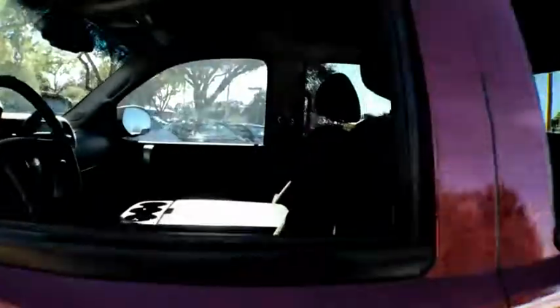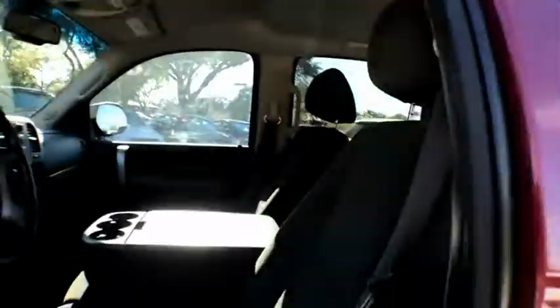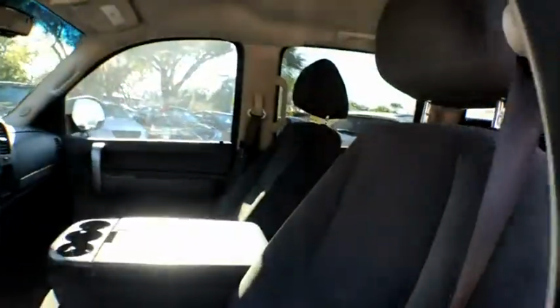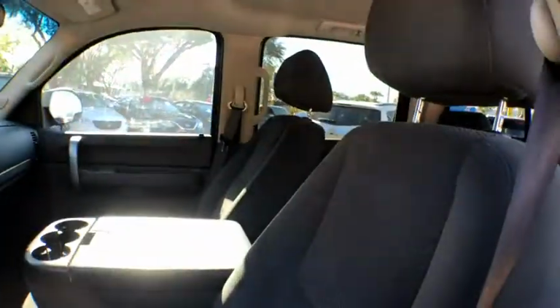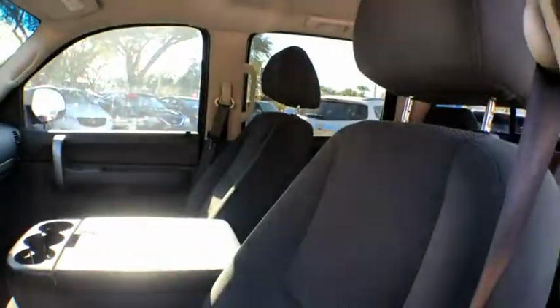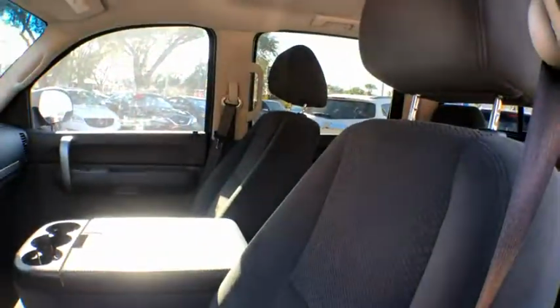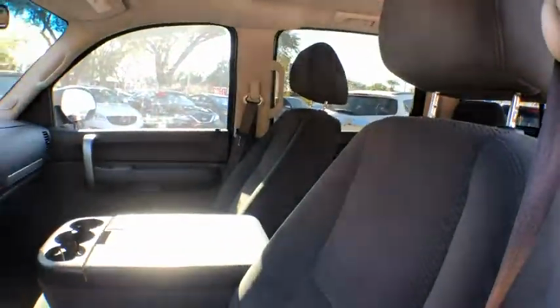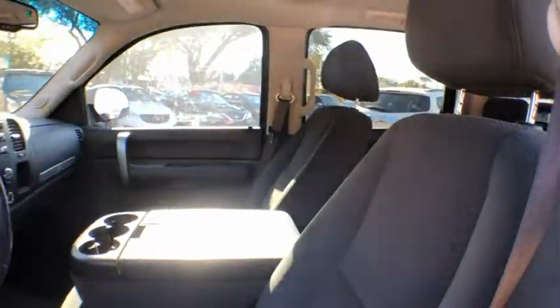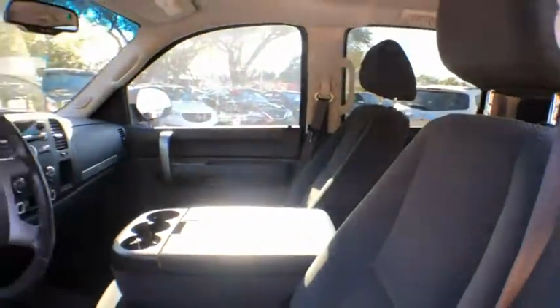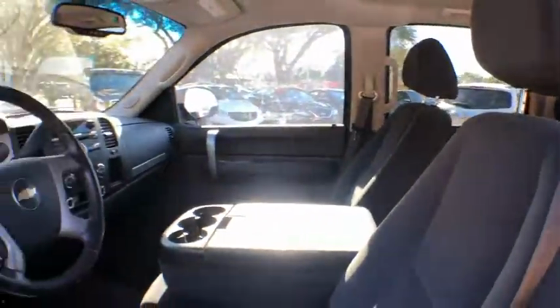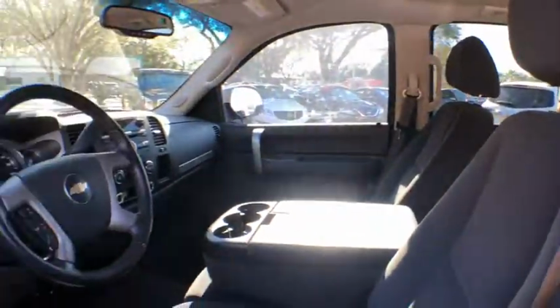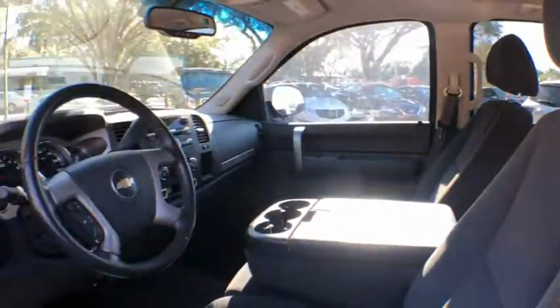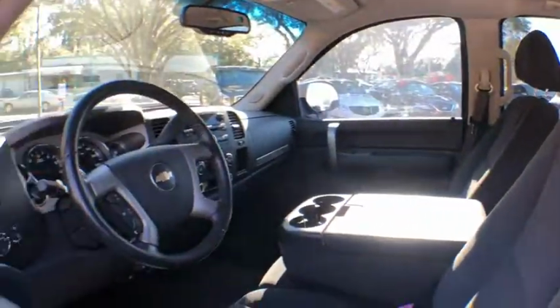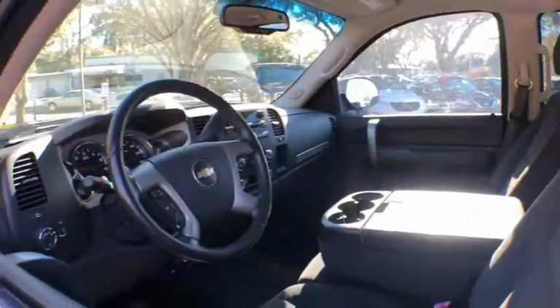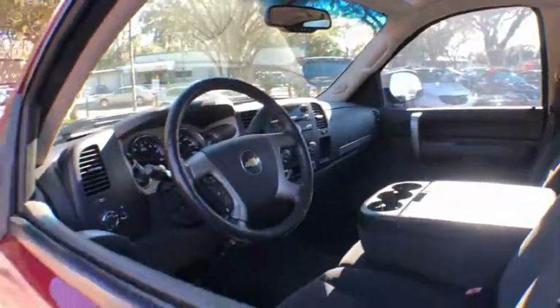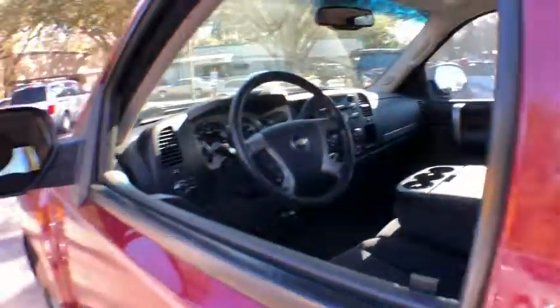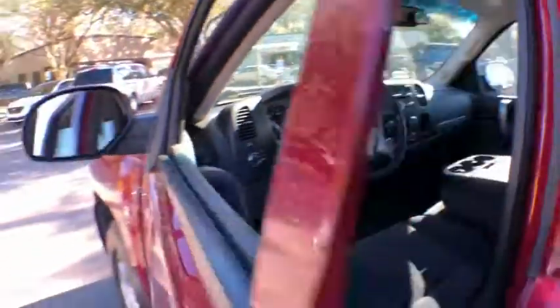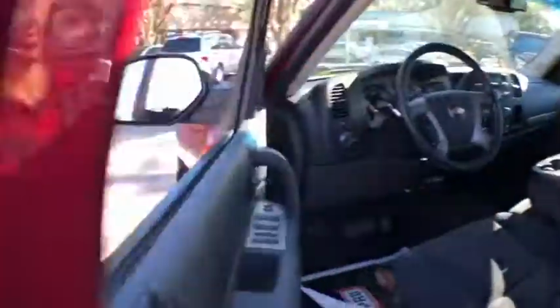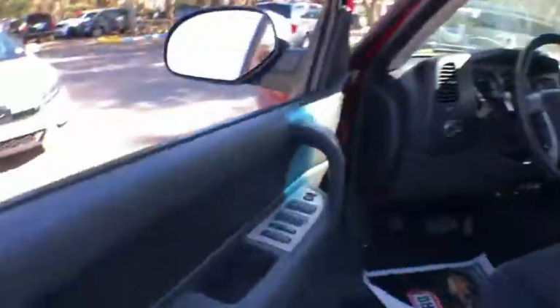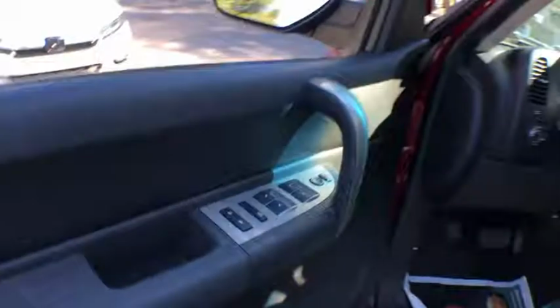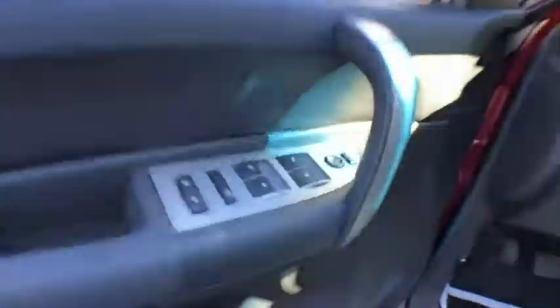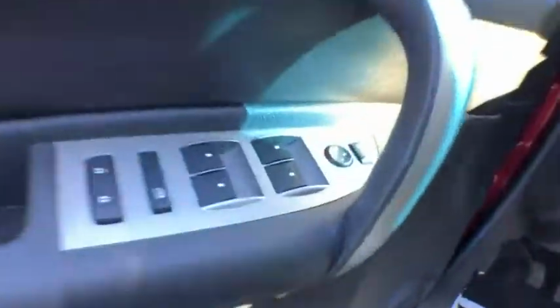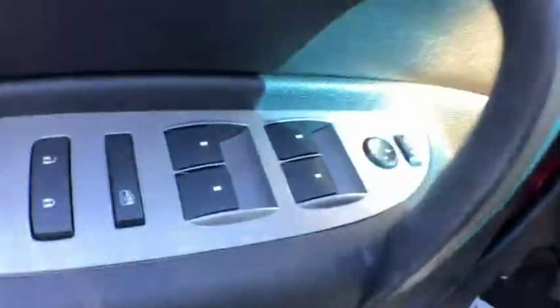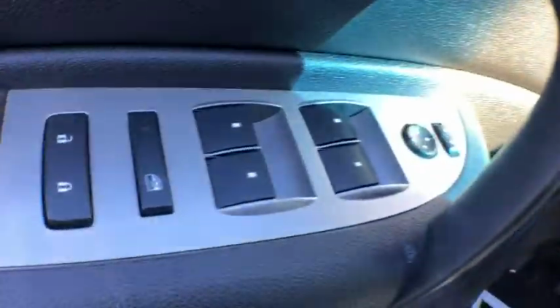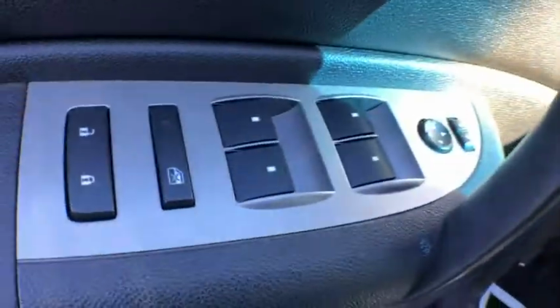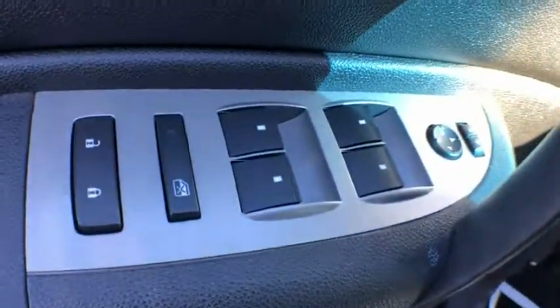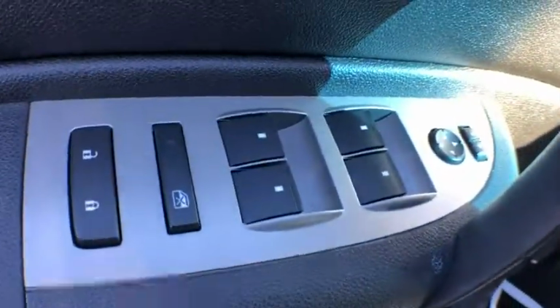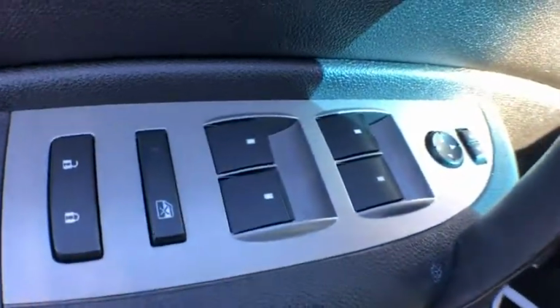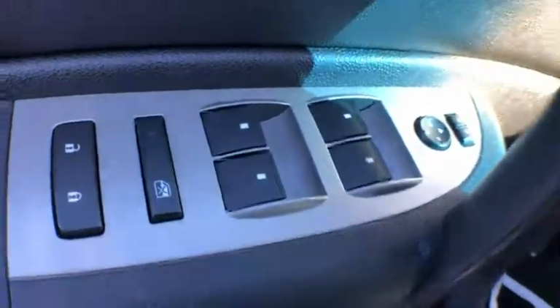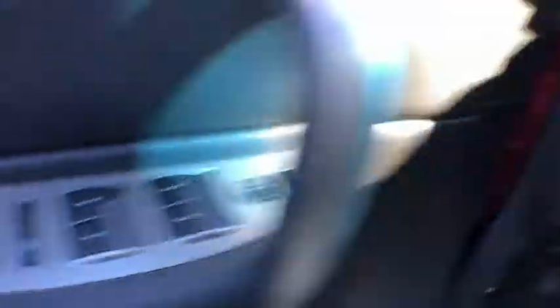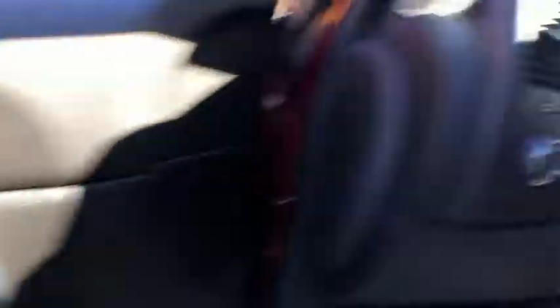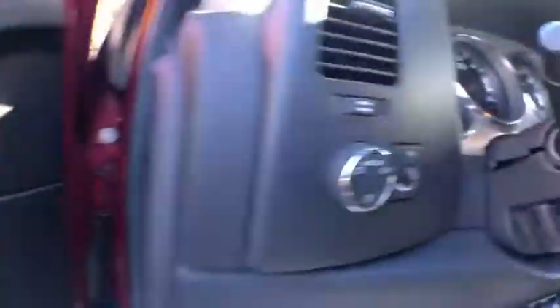This vehicle has less than 115,000 miles. Here are some of this vehicle's great options.